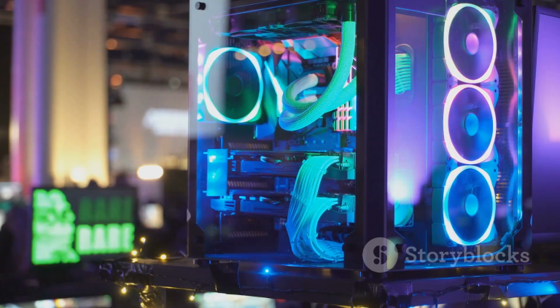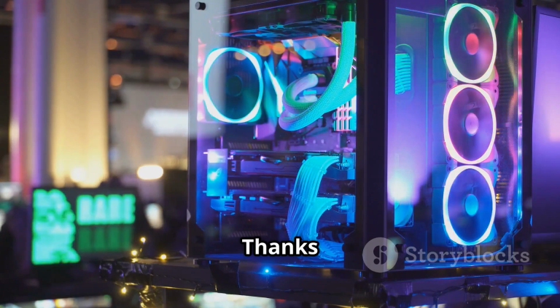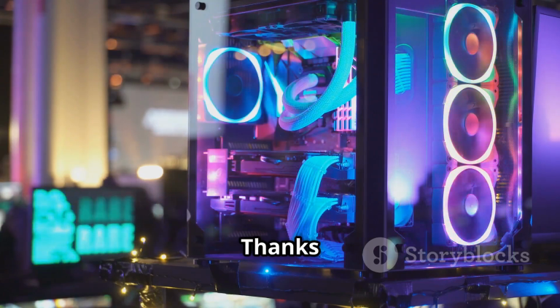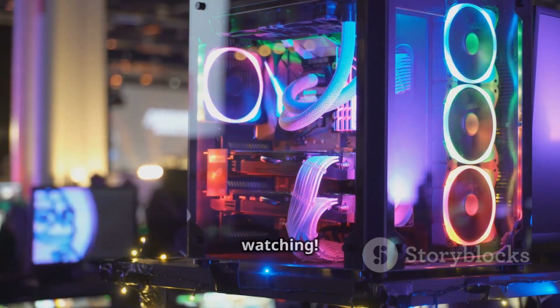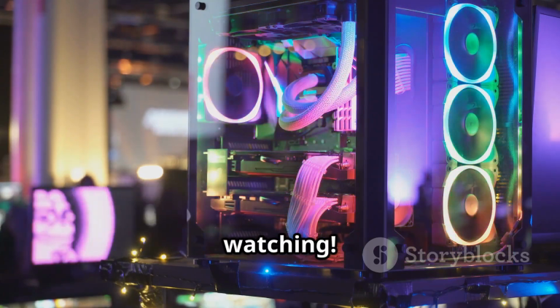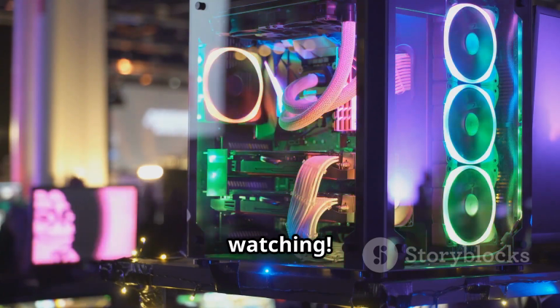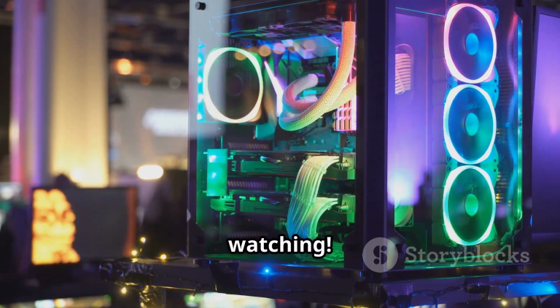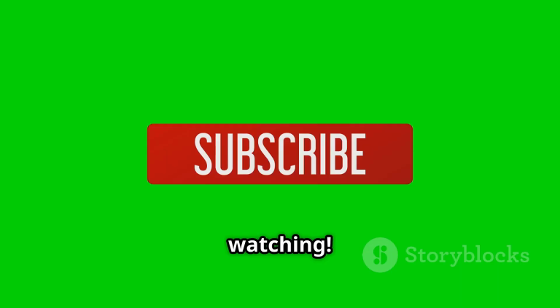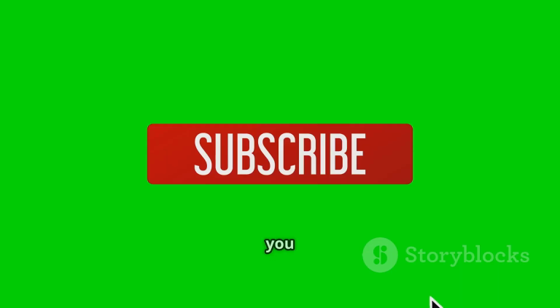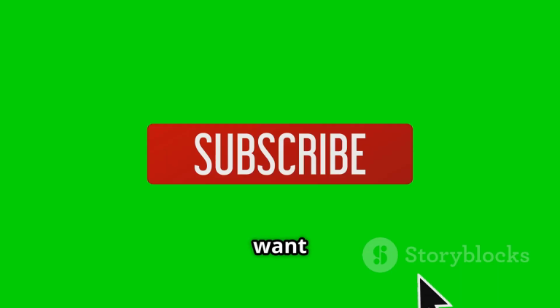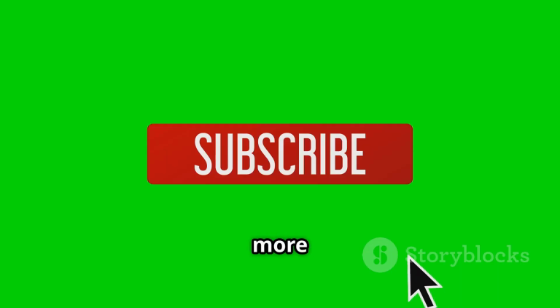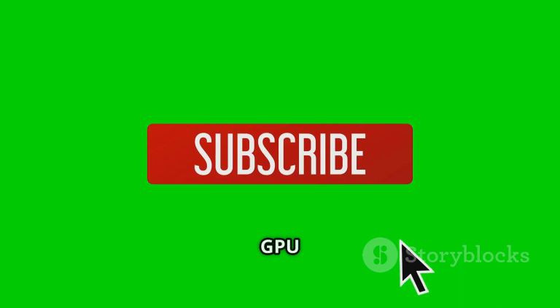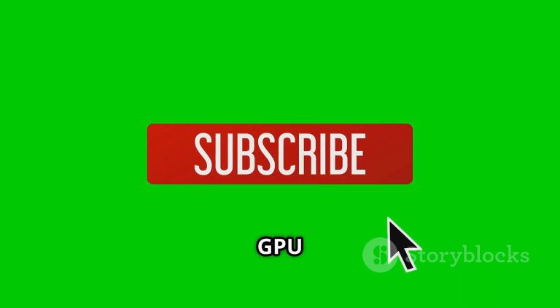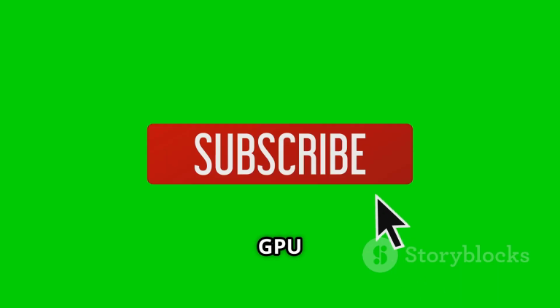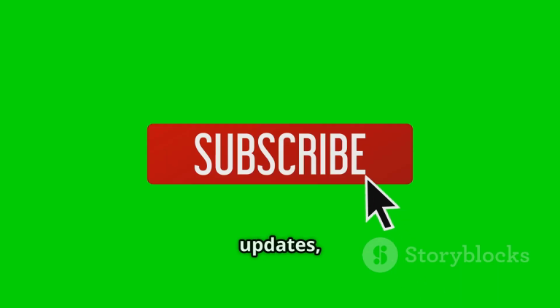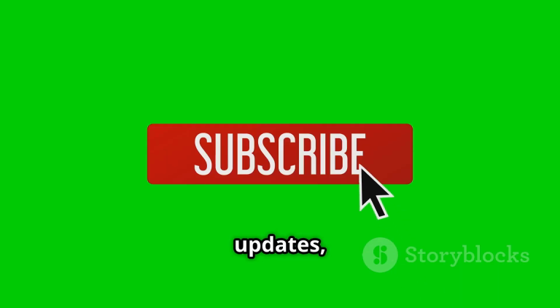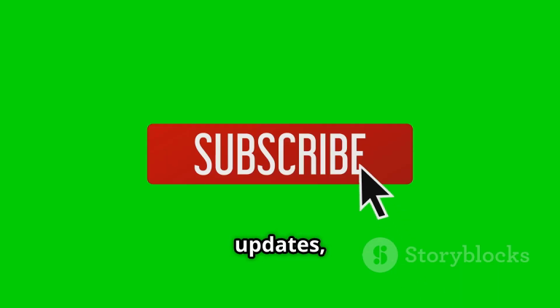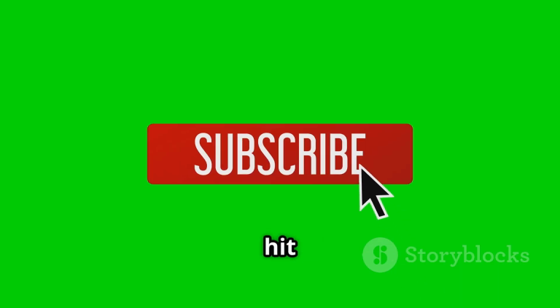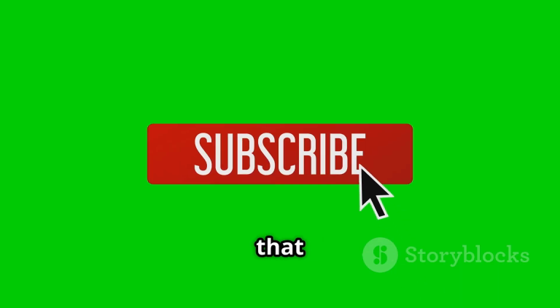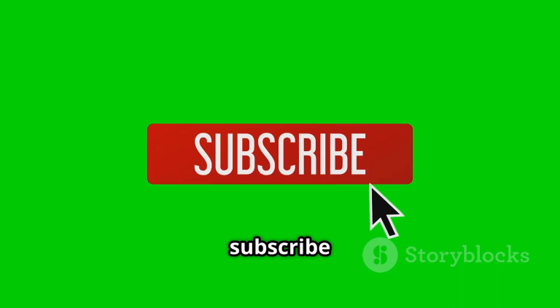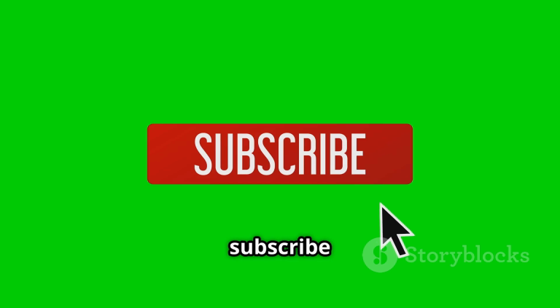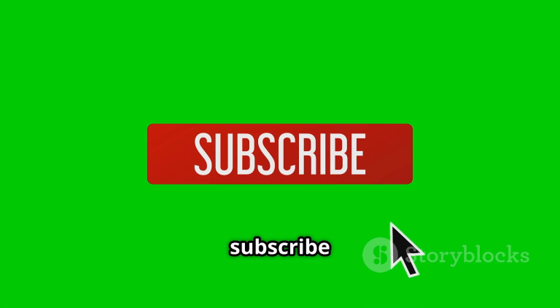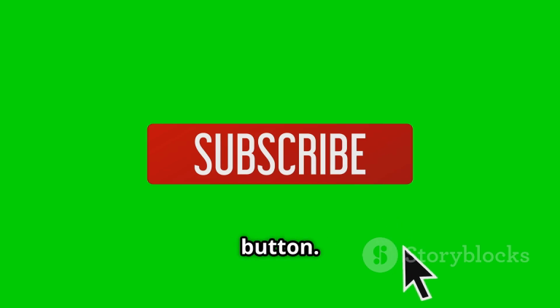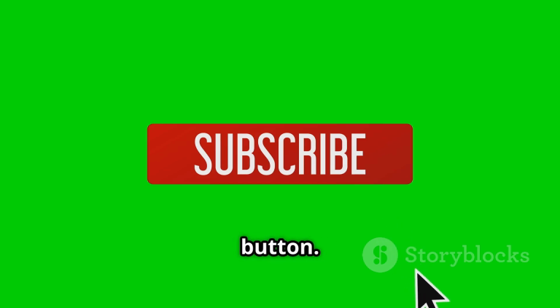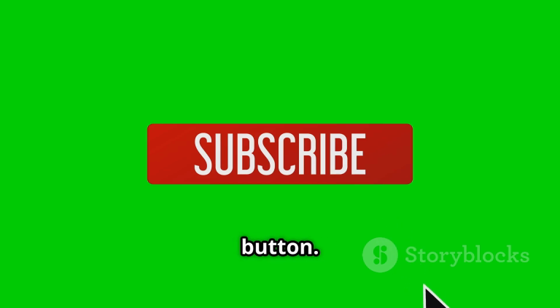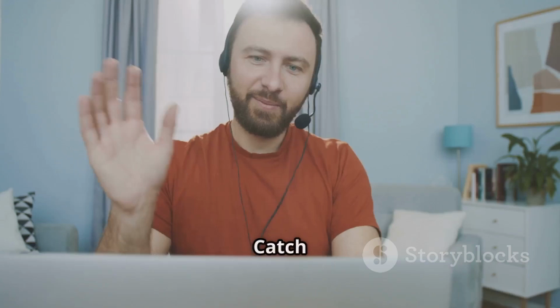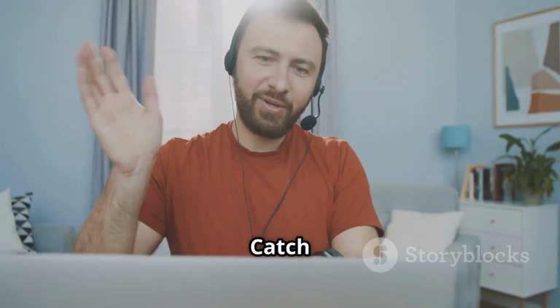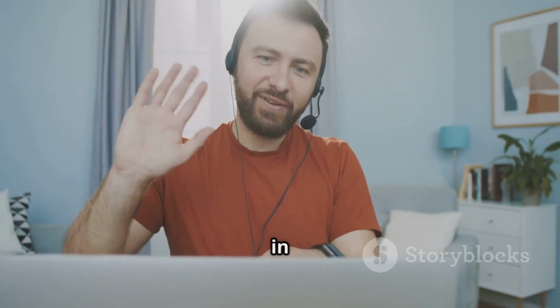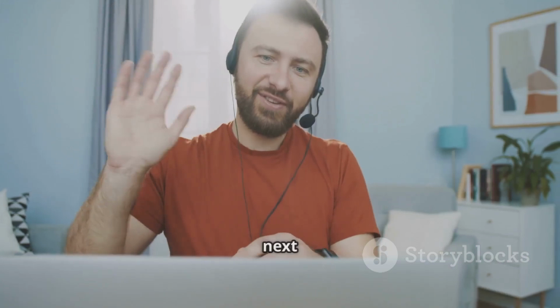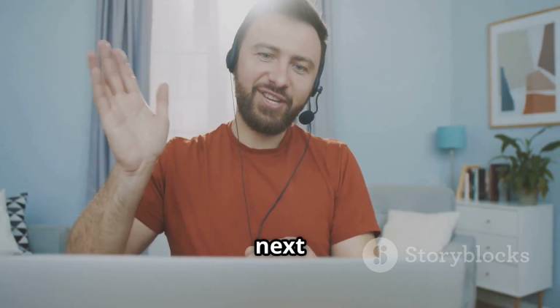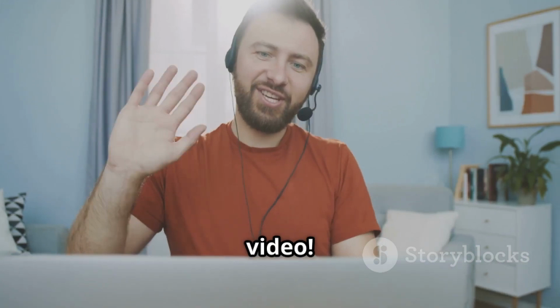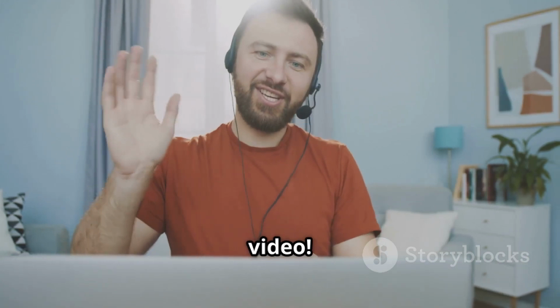Thanks for watching. If you want more GPU updates, hit that subscribe button. Catch you in the next video.